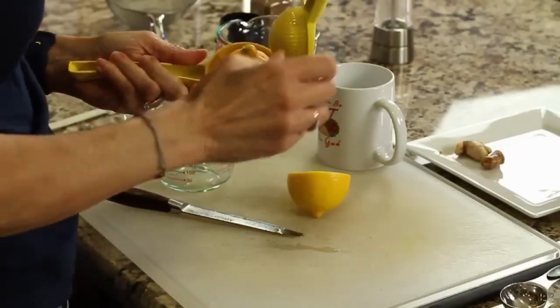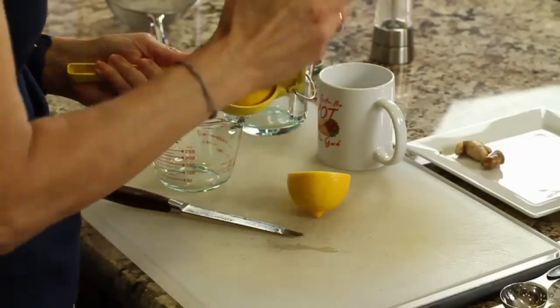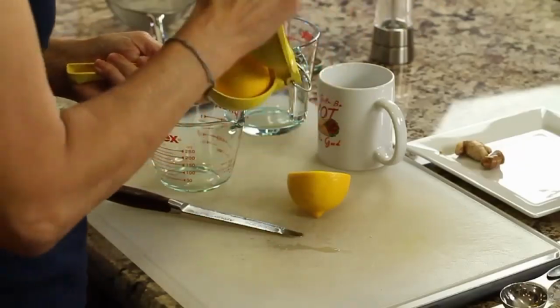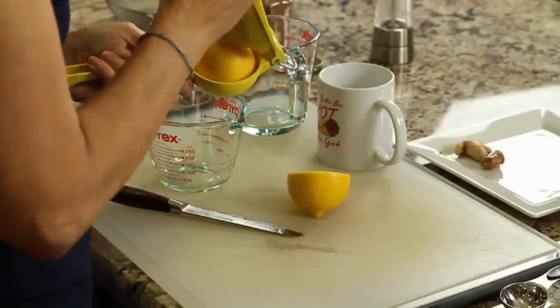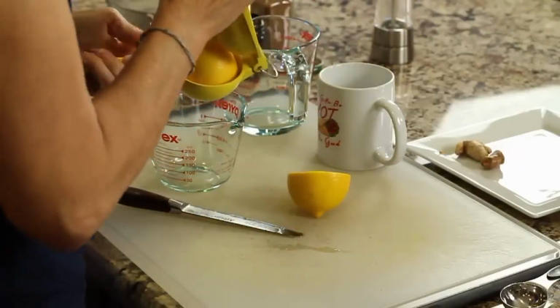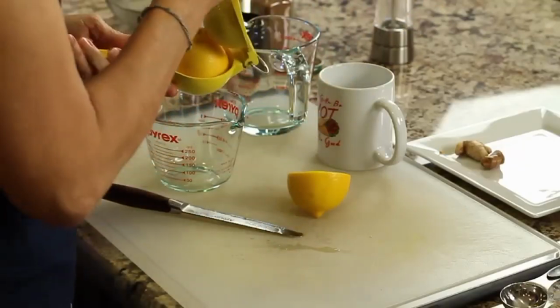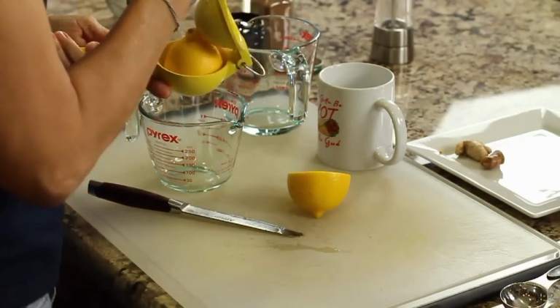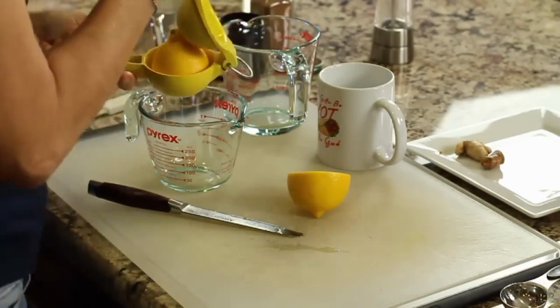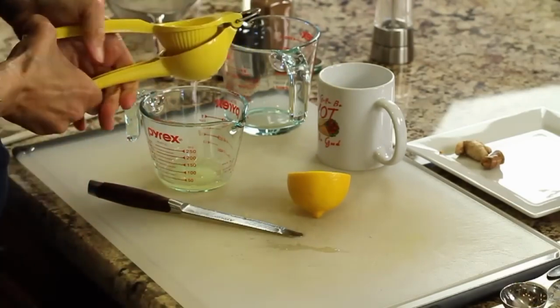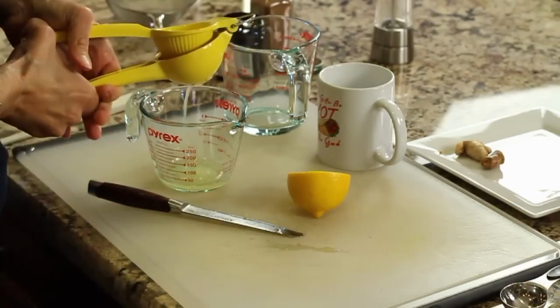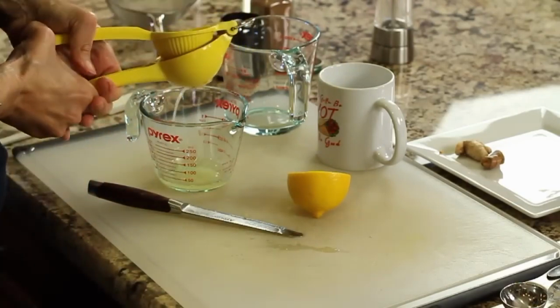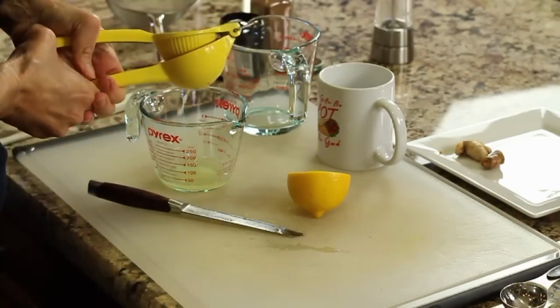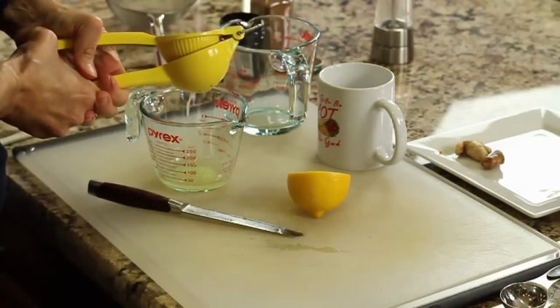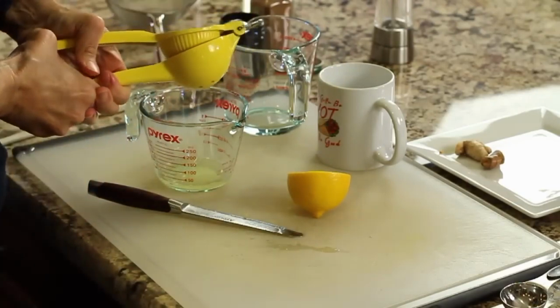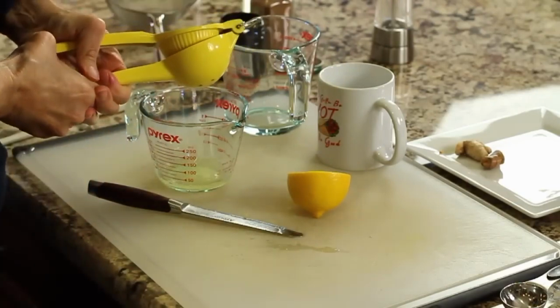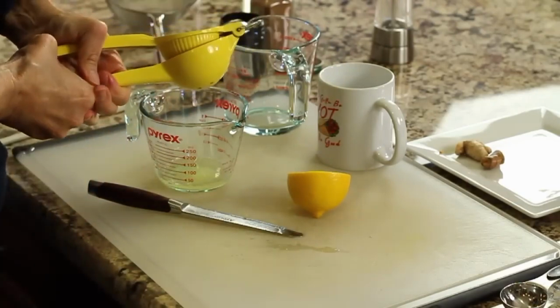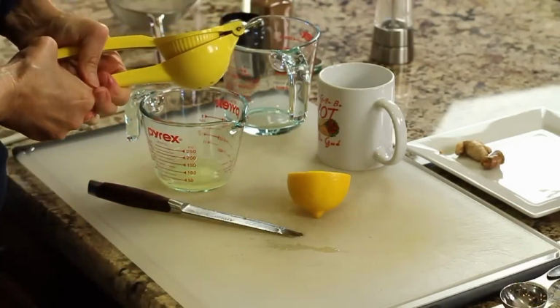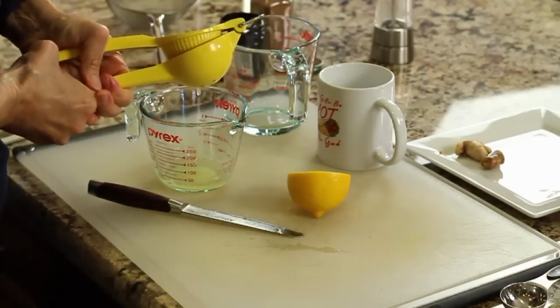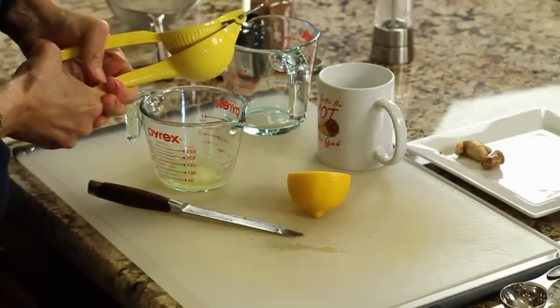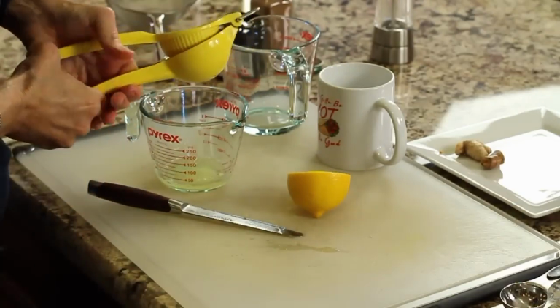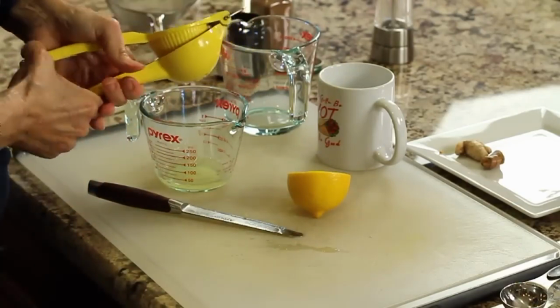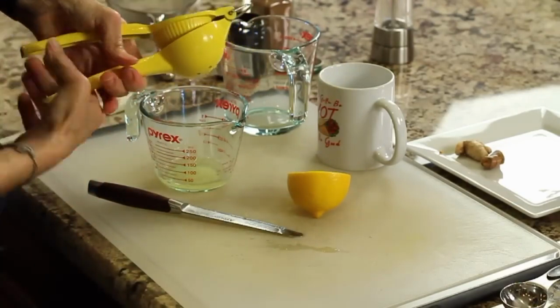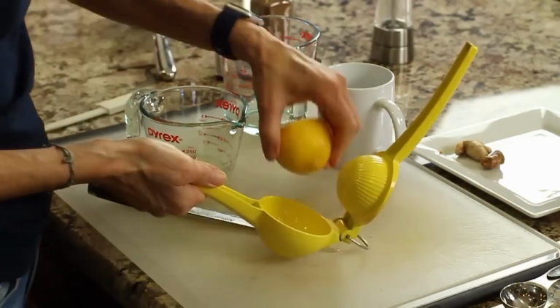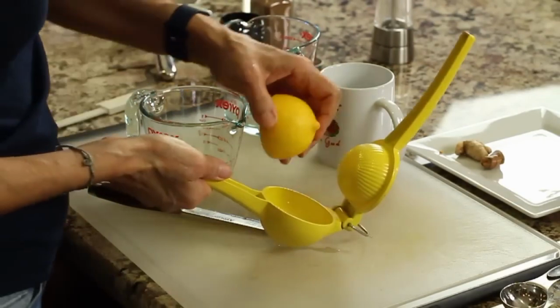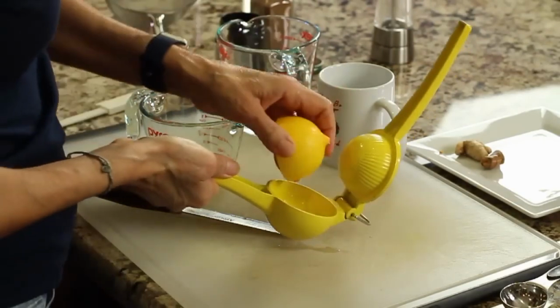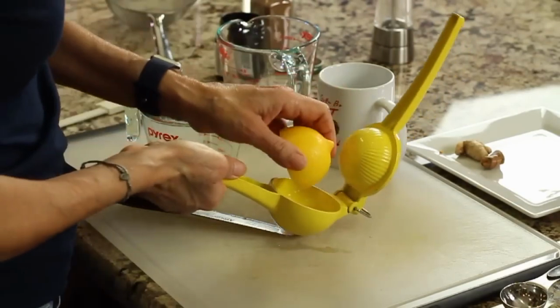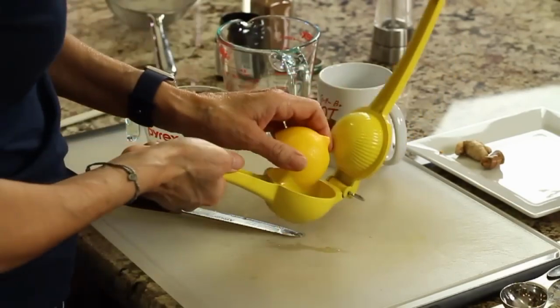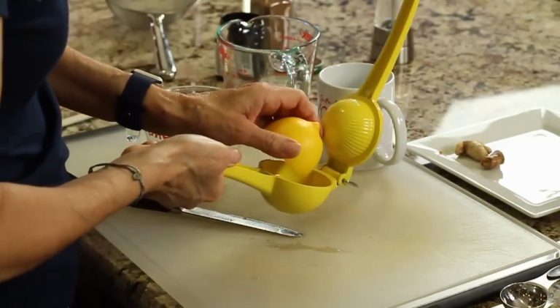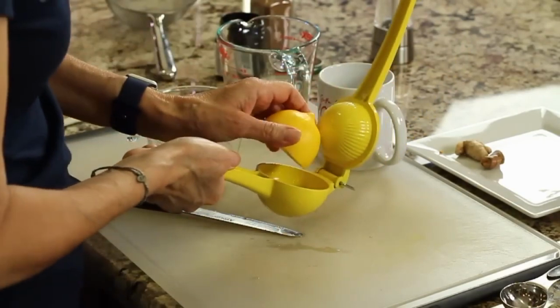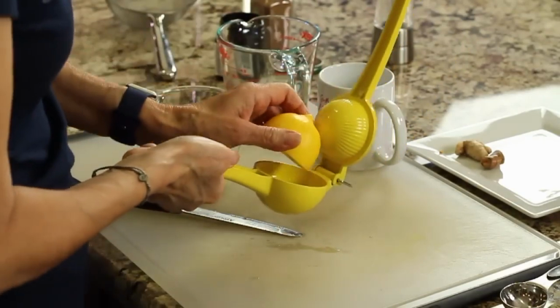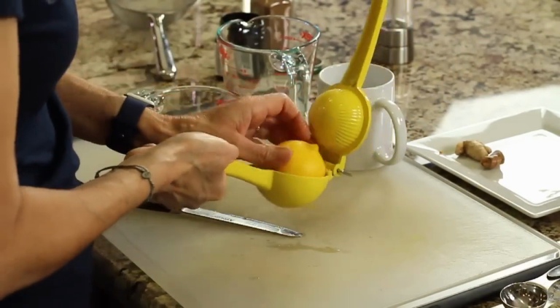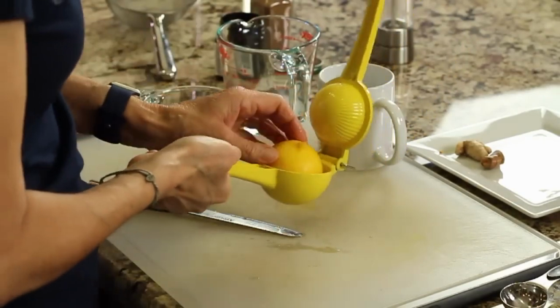Here's our drink after it's been steeping for about 10 minutes. You can see the water has changed color — that's good. We're going to wait for it to cool off a little more before we add our other ingredients. We want to add the lemon when the drink is cooled so we don't destroy the vitamin C with the hot water.